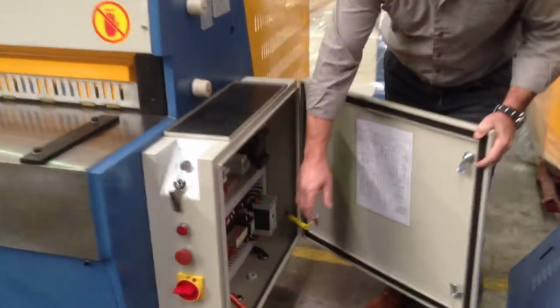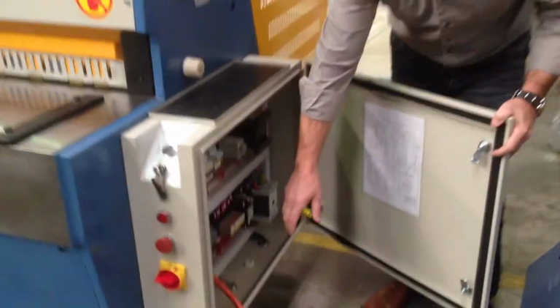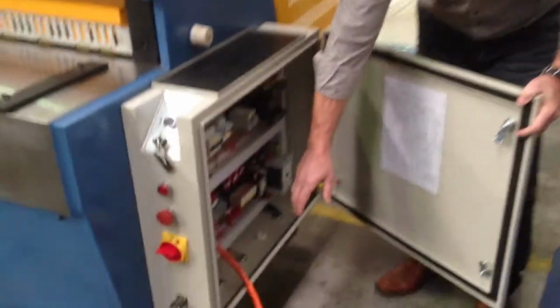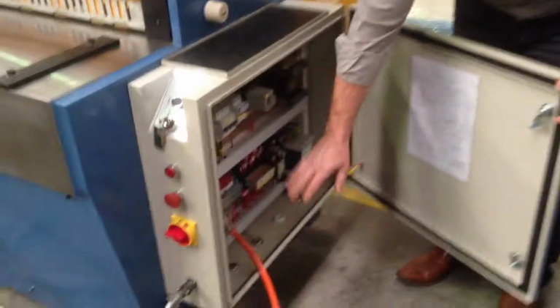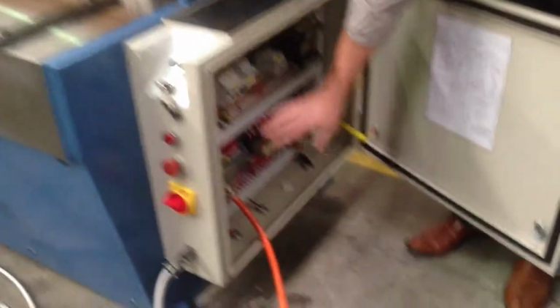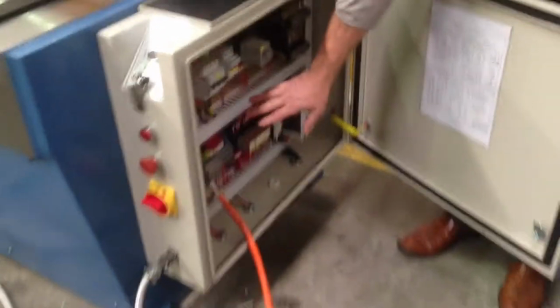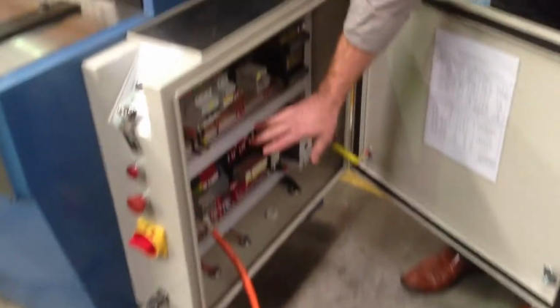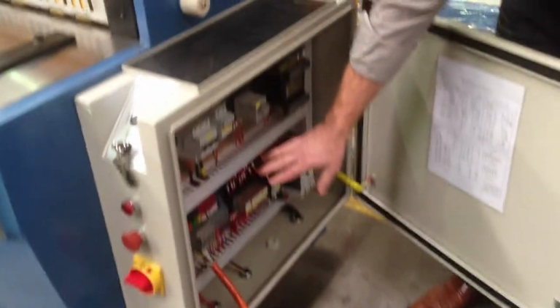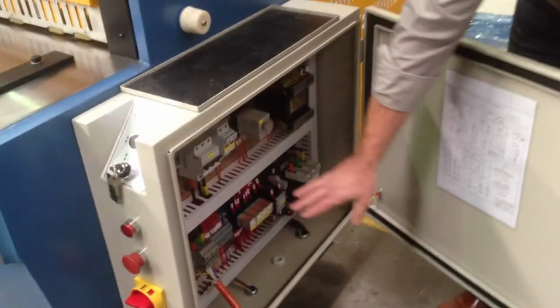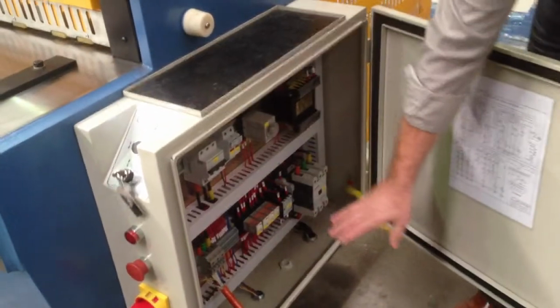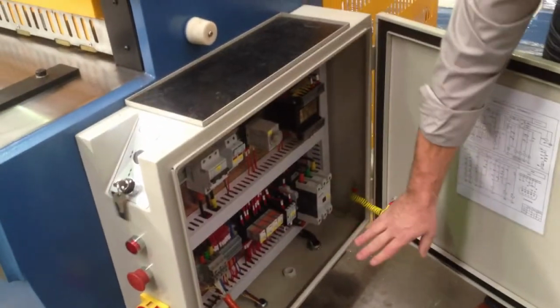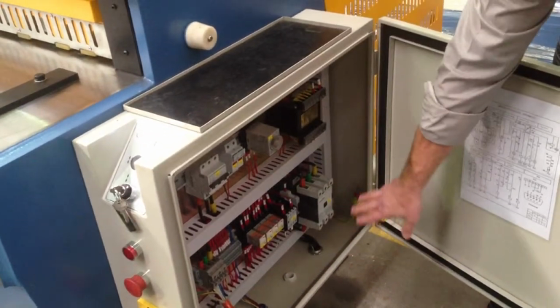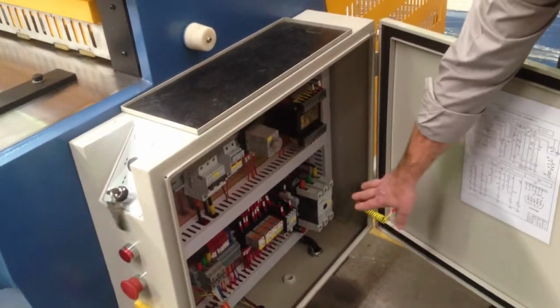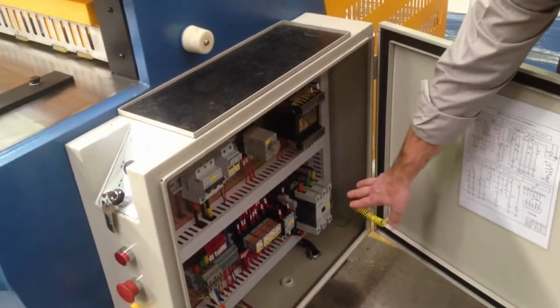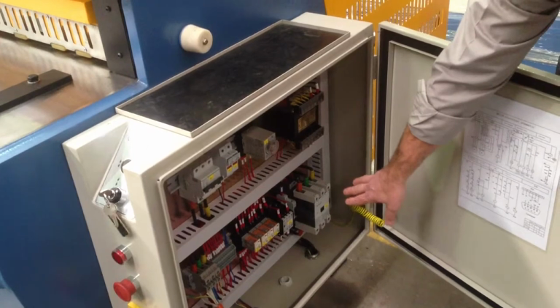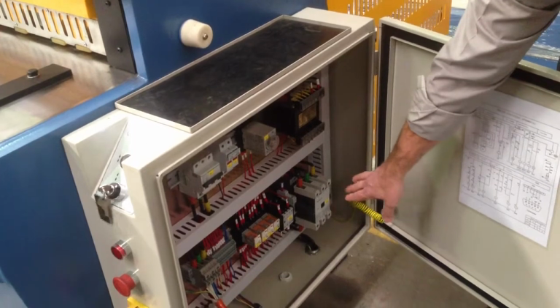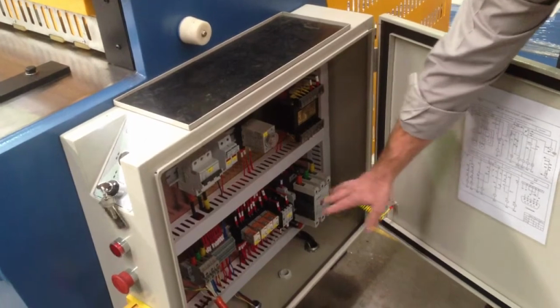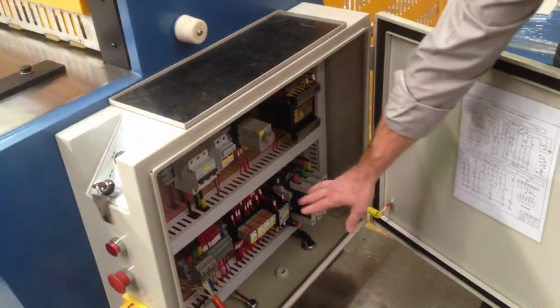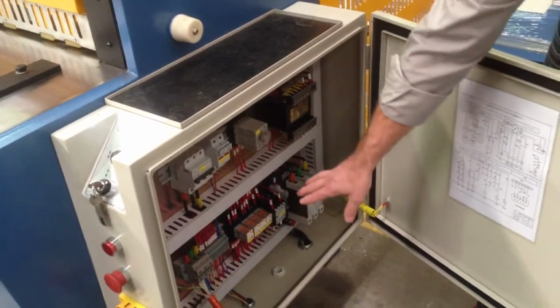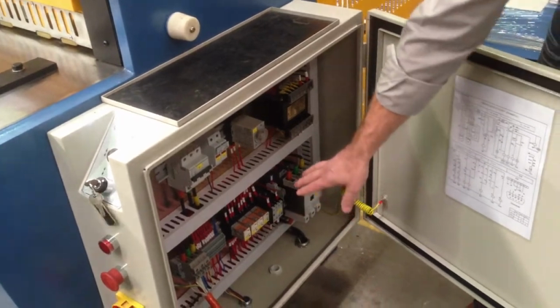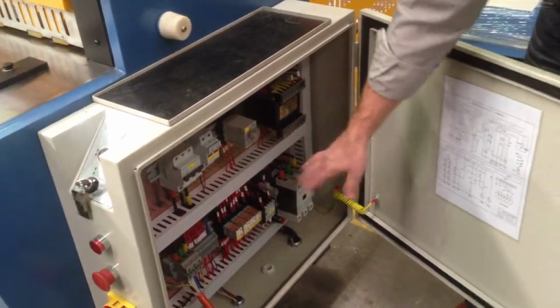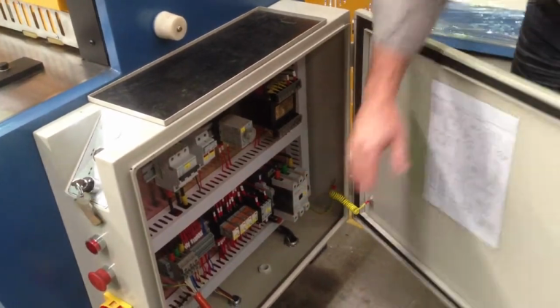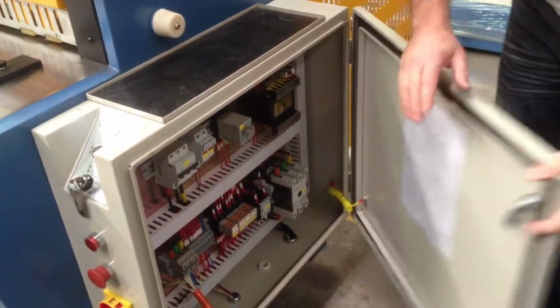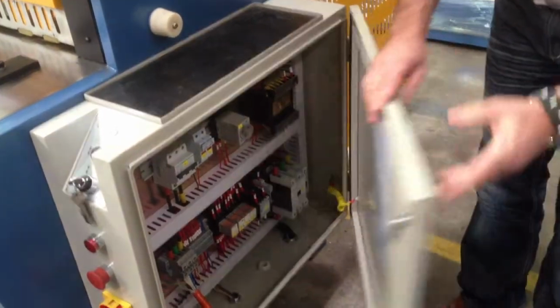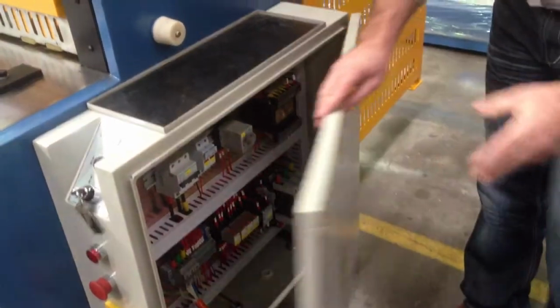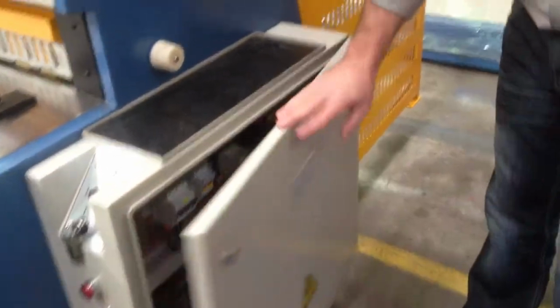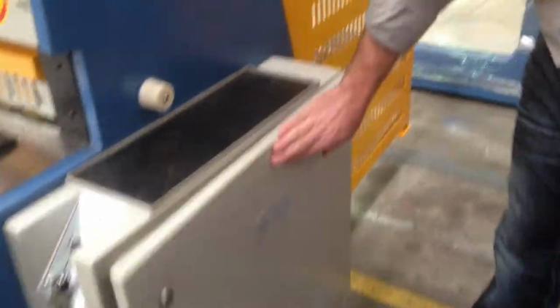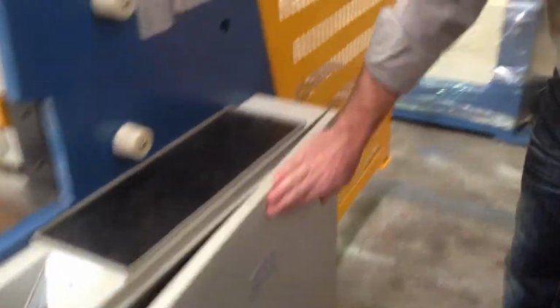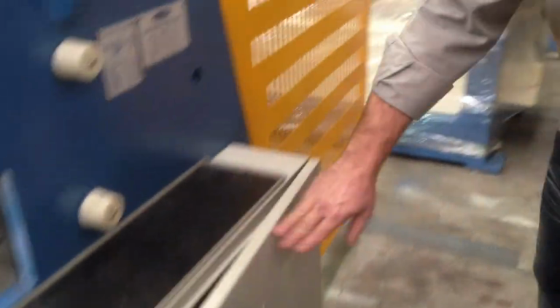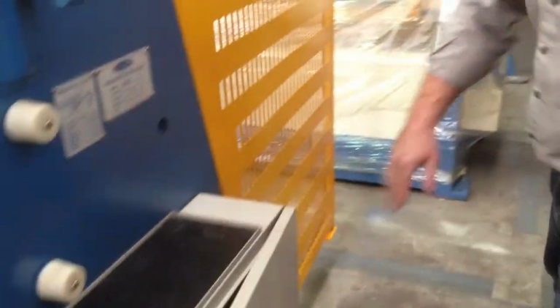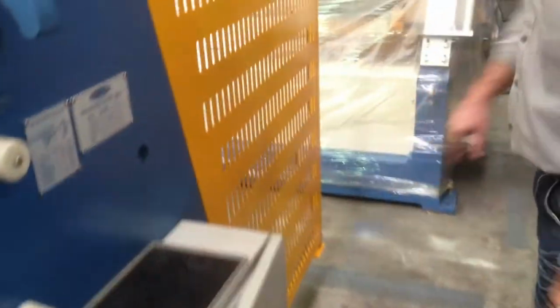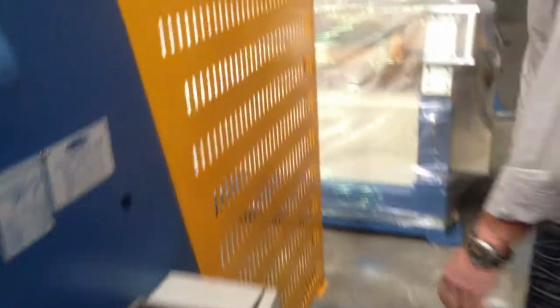In the electrical control console, we run Siemens and Schneider electrics, so all well-known components.